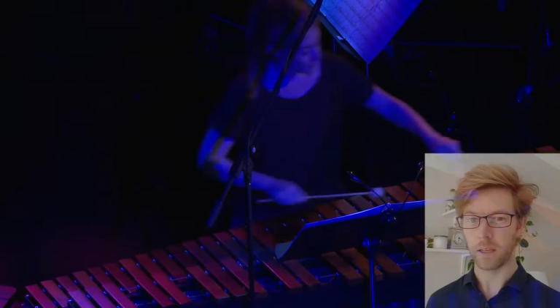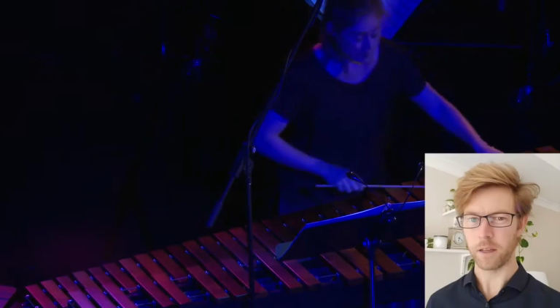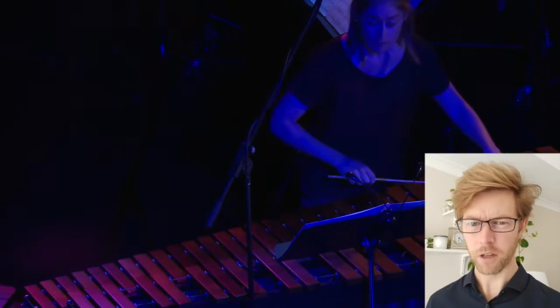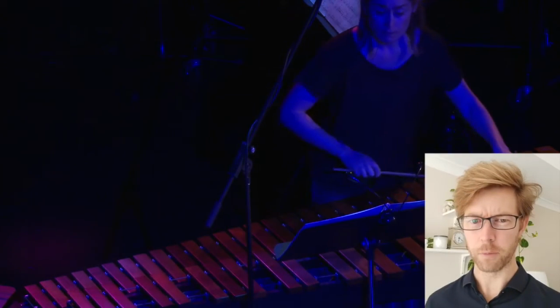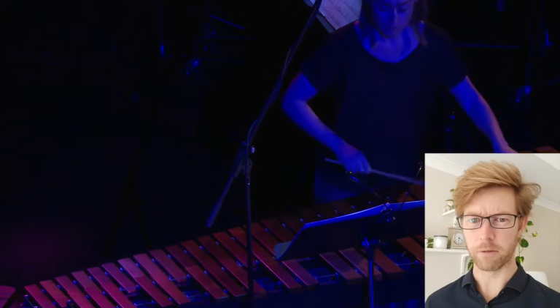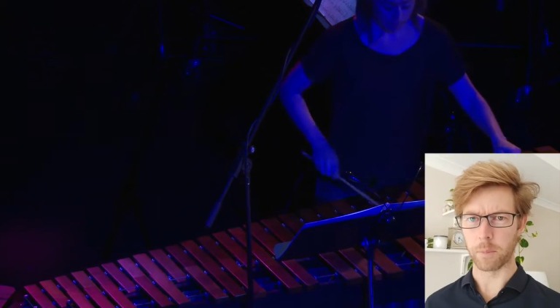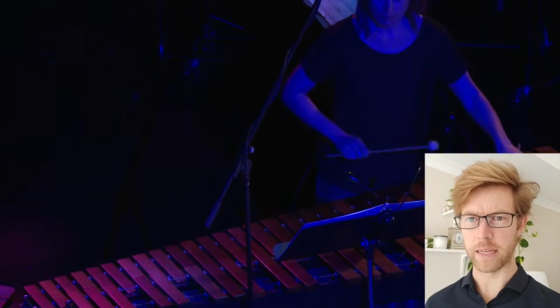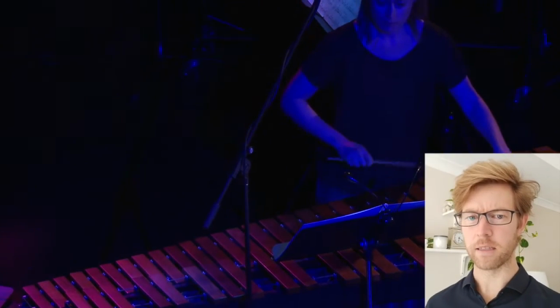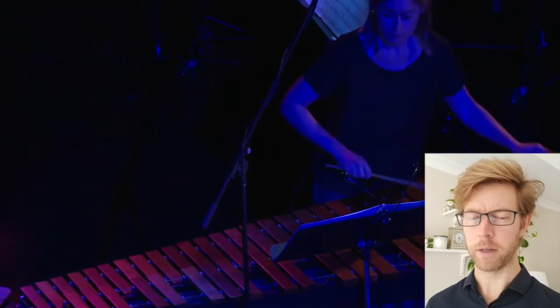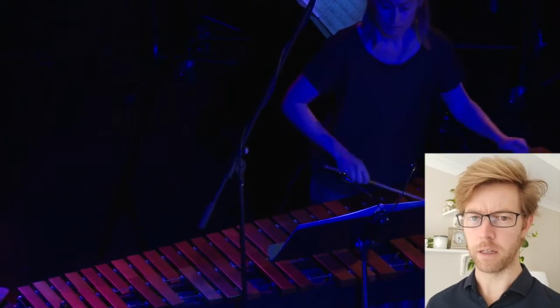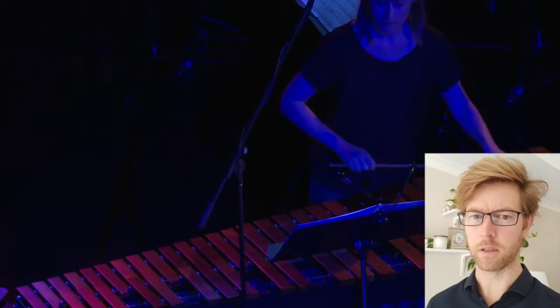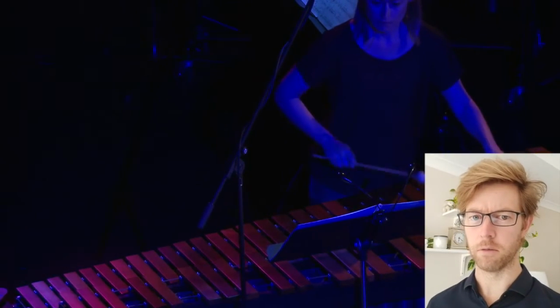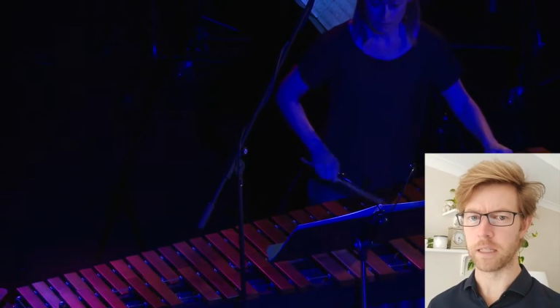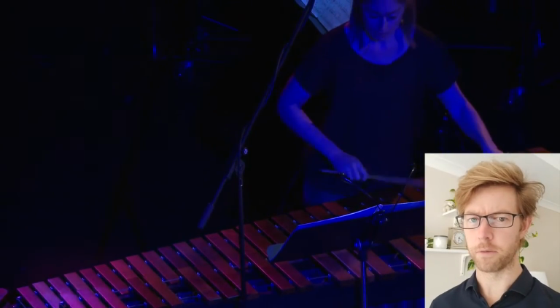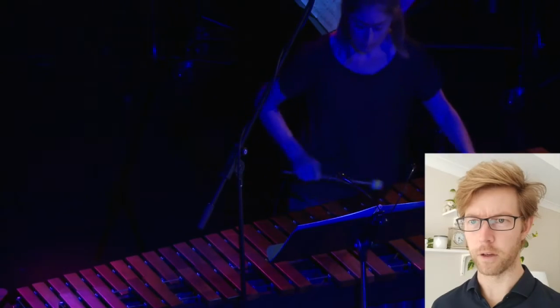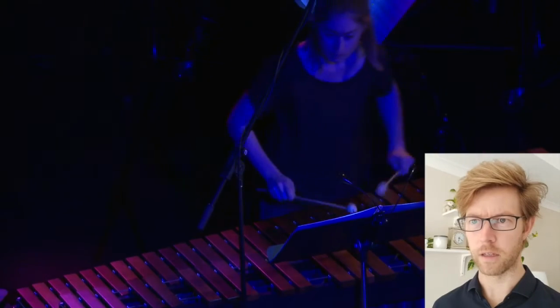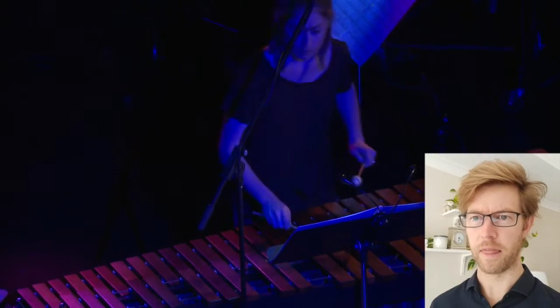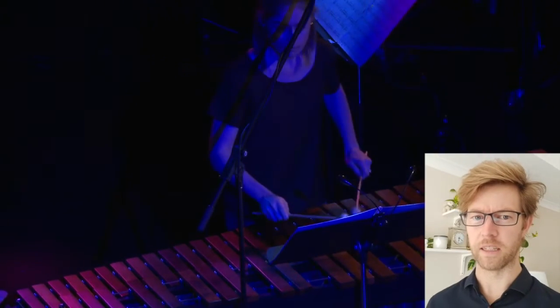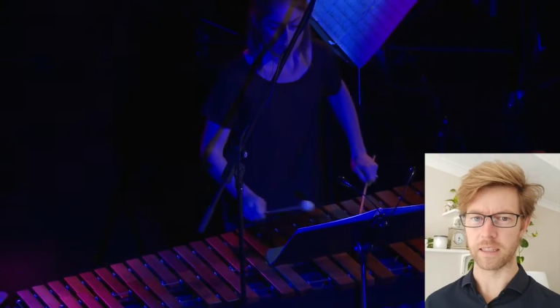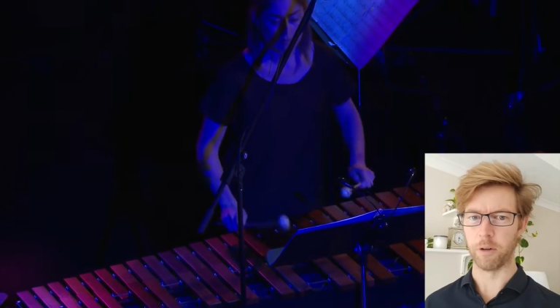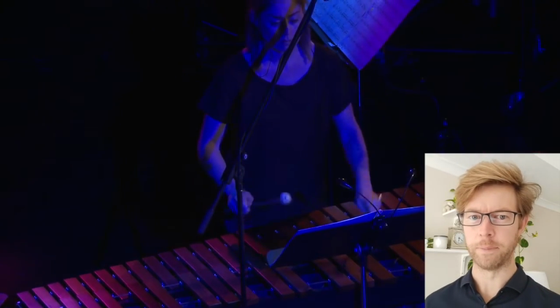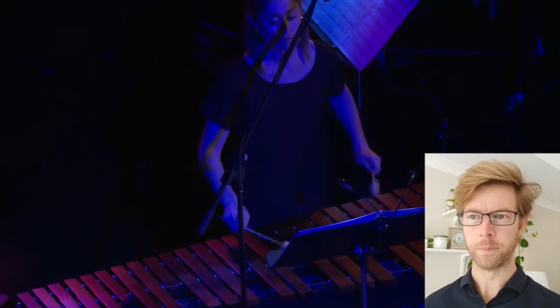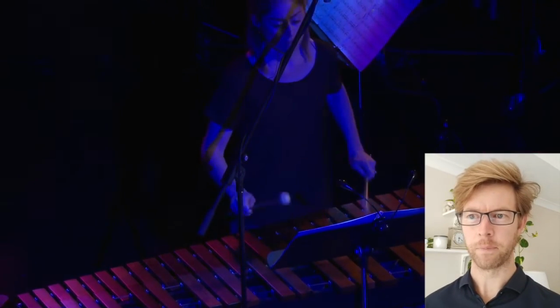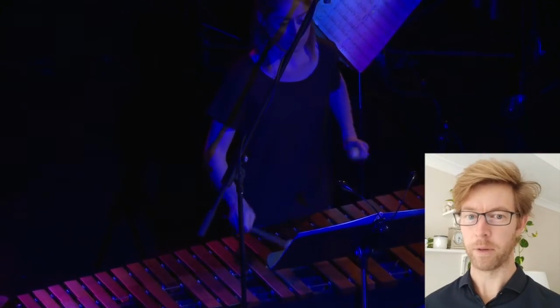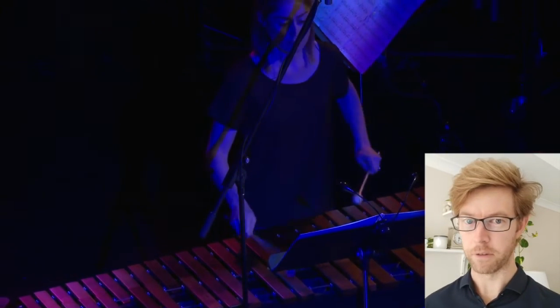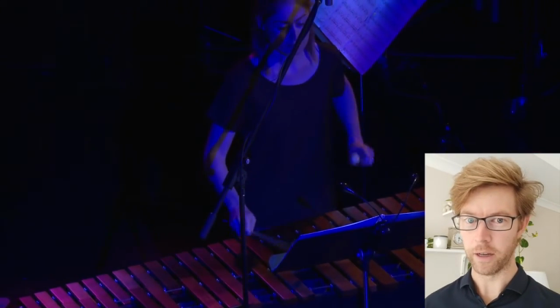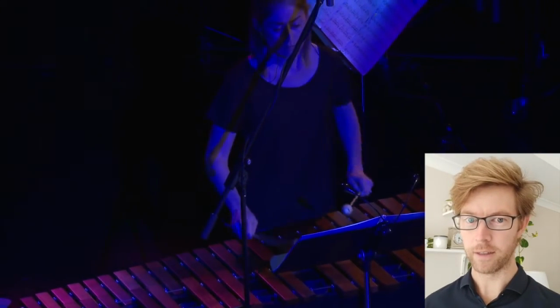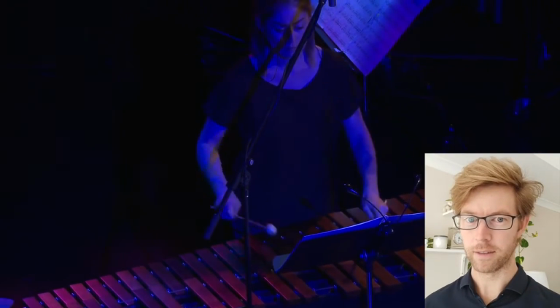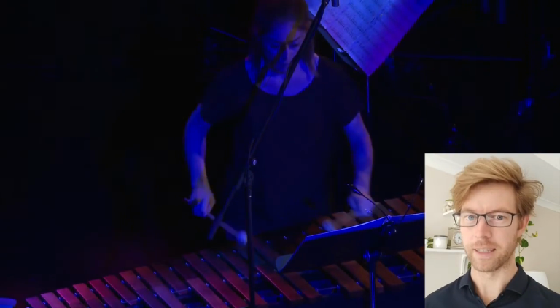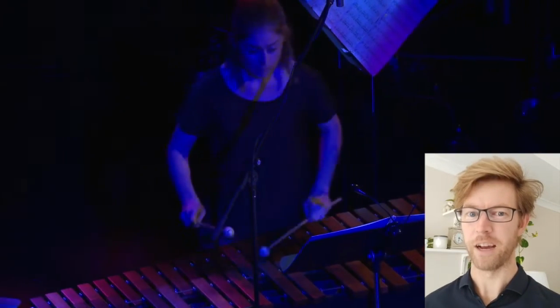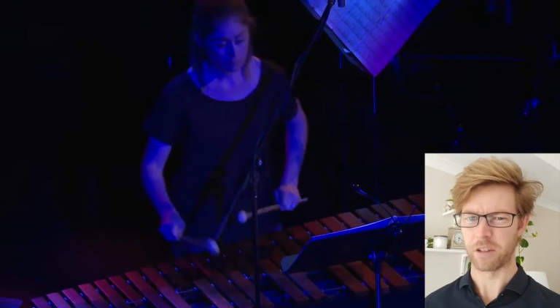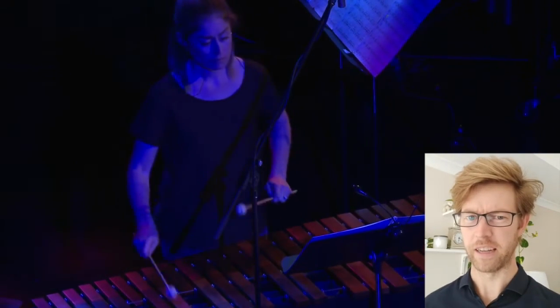If you're not familiar with the piece, you might want to listen to it once first. There's a link somewhere. But if not, let's dive straight in.